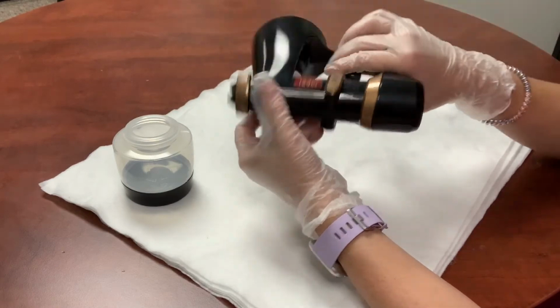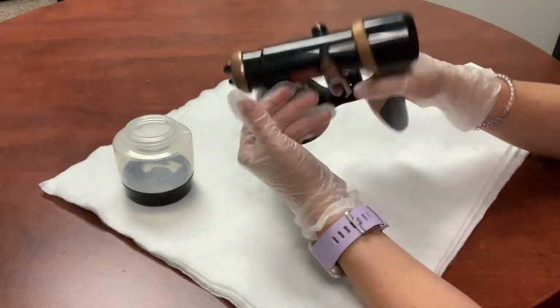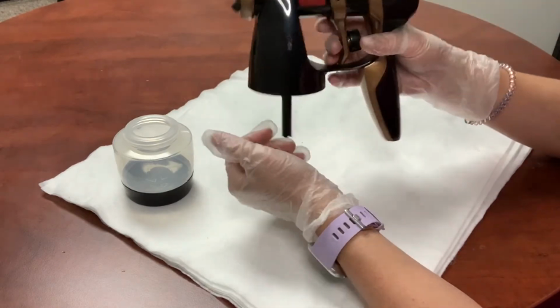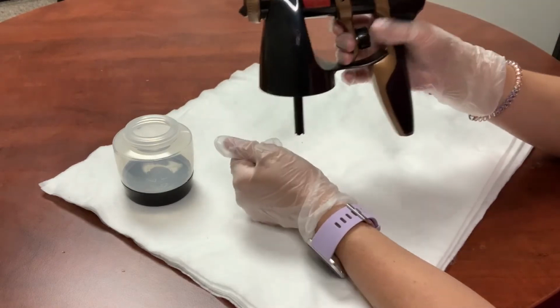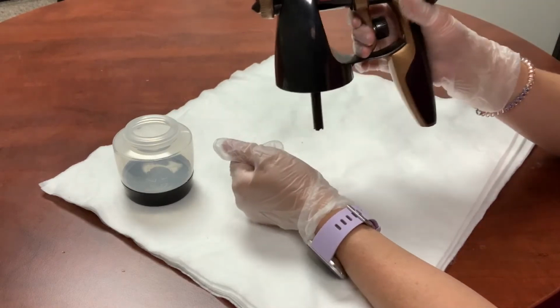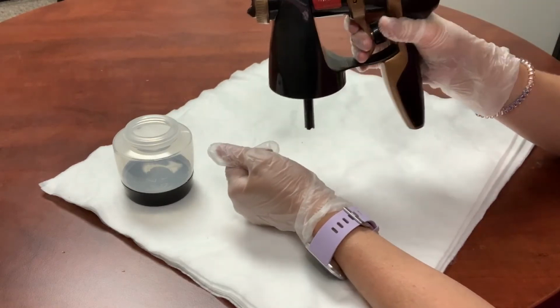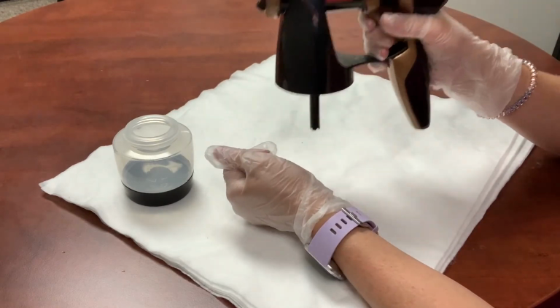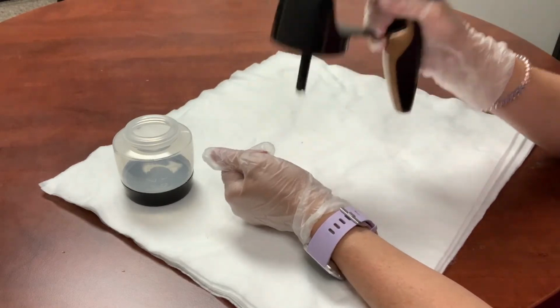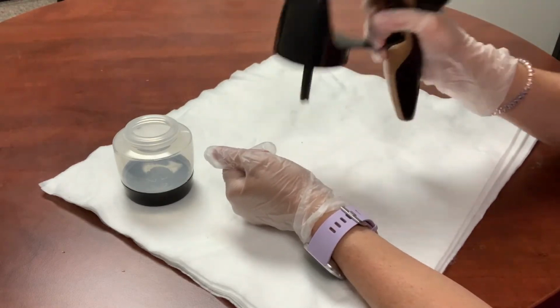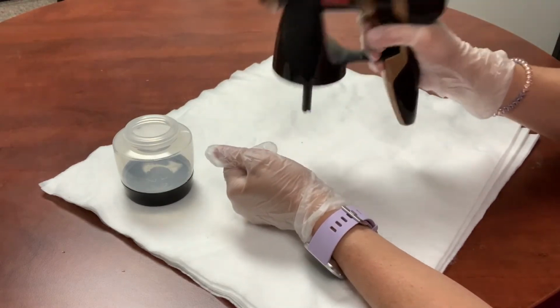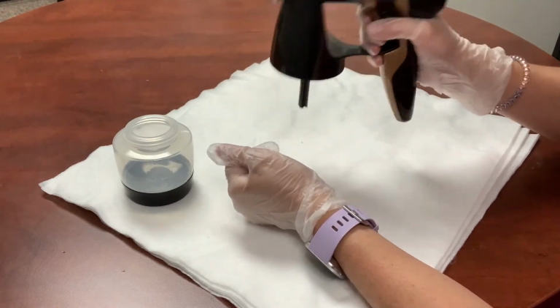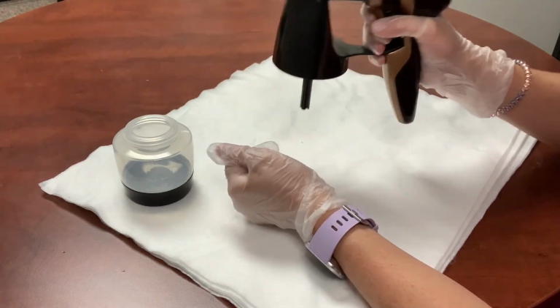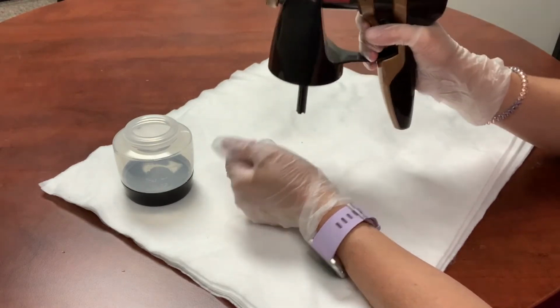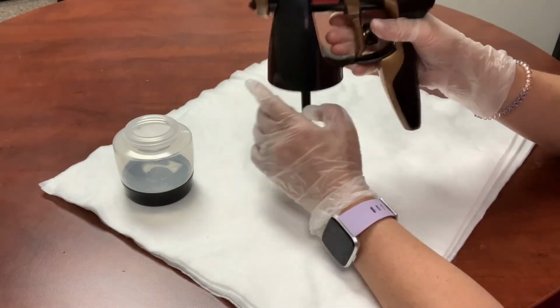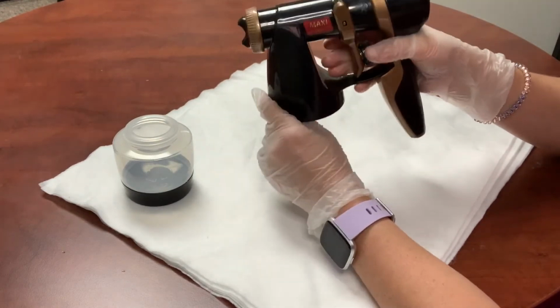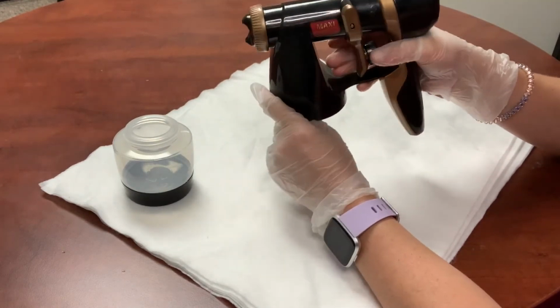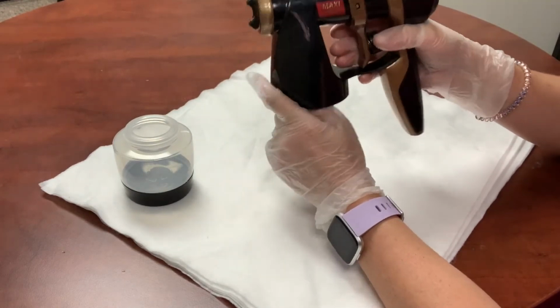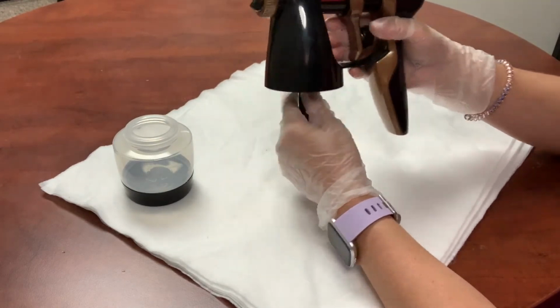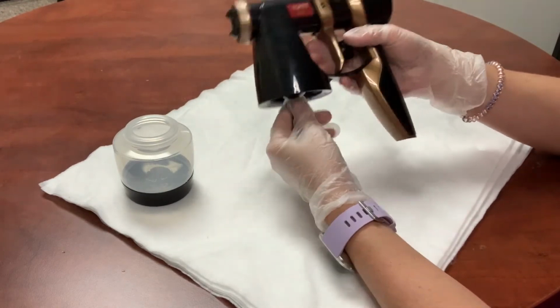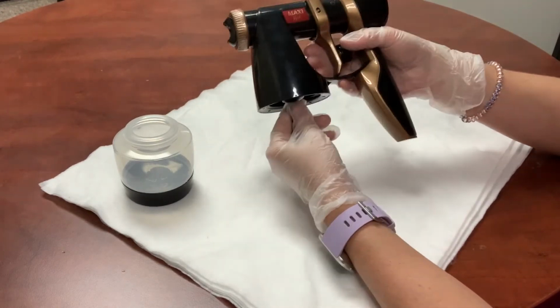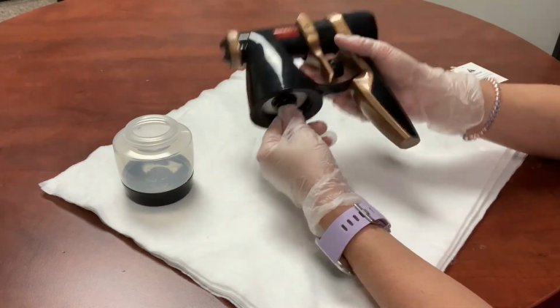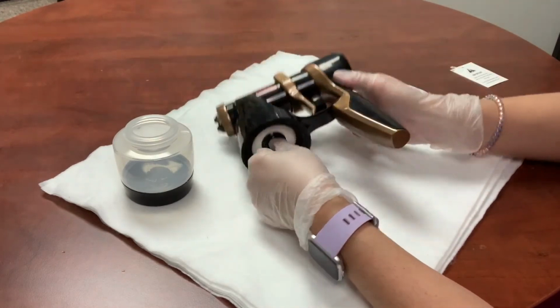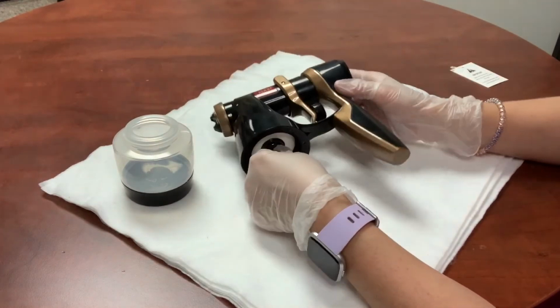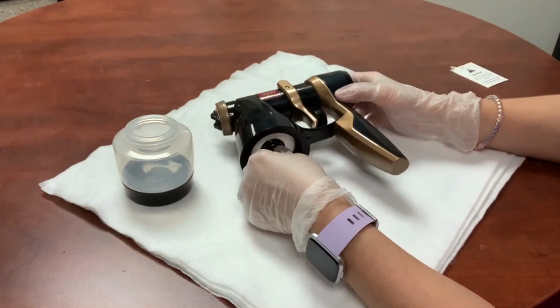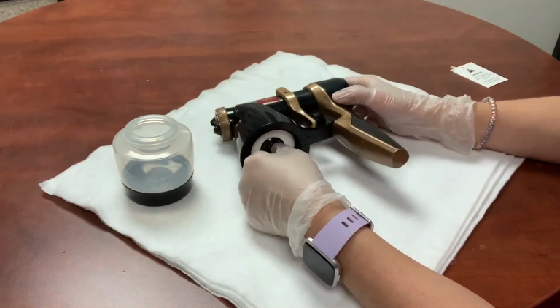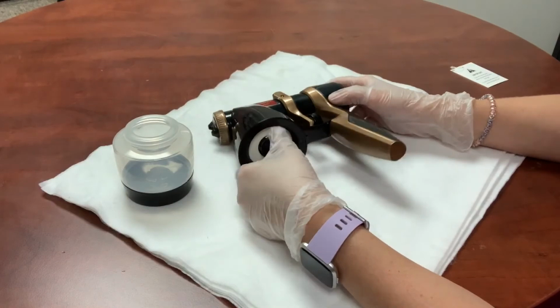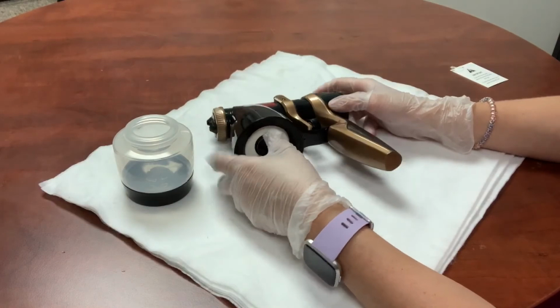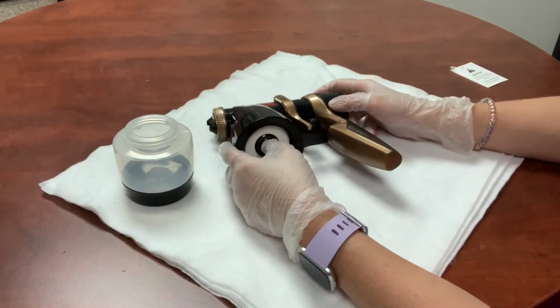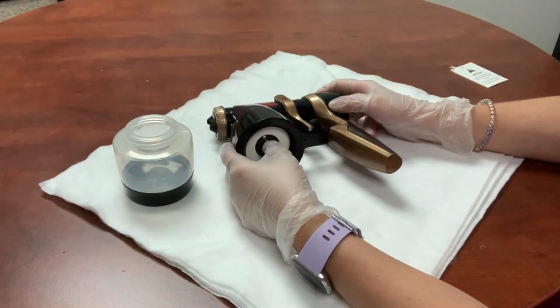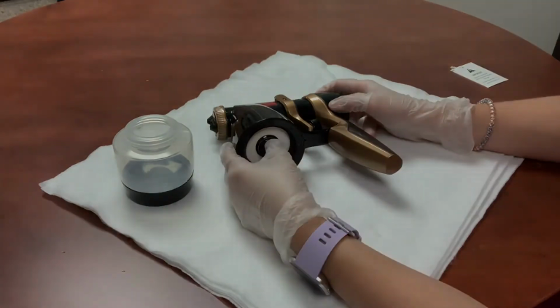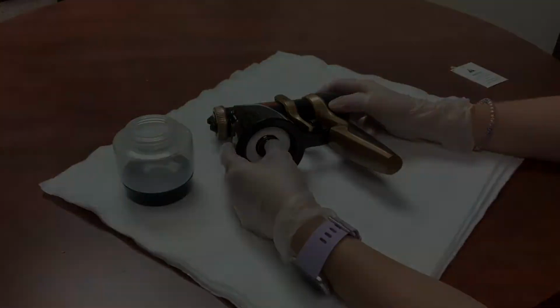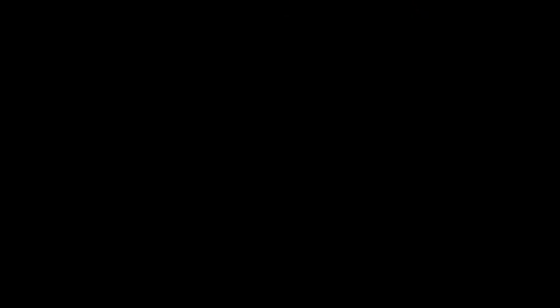Flip it back over, pull the trigger, shake it out a little bit, and you're good to go as far as a nightly cleaning.